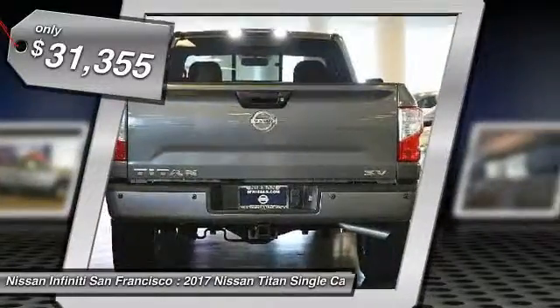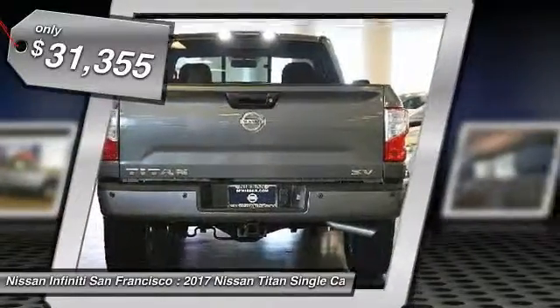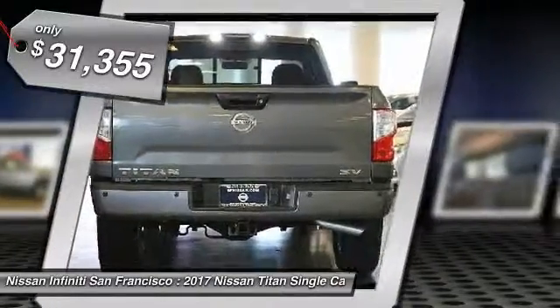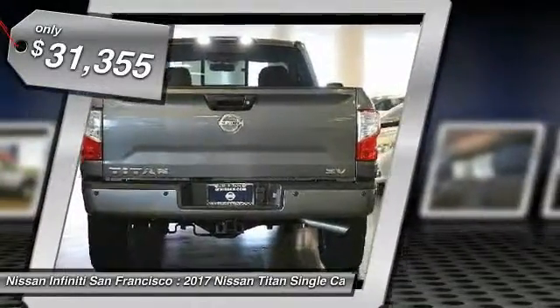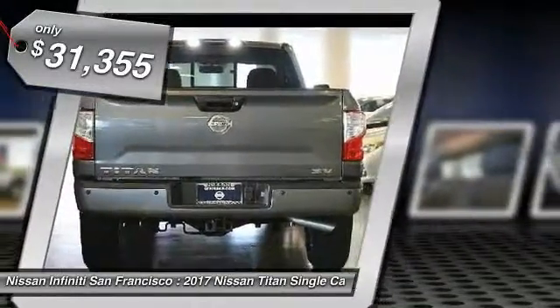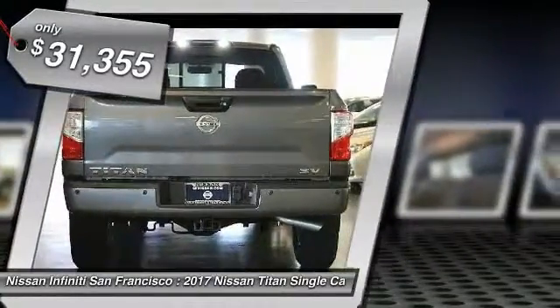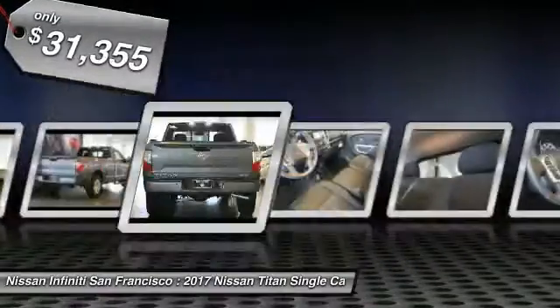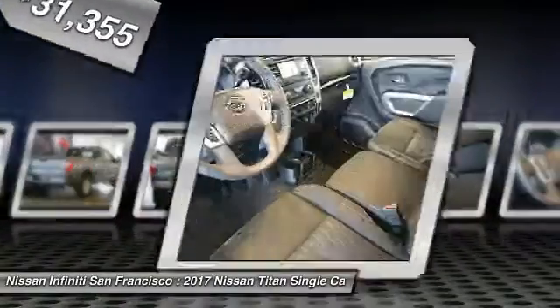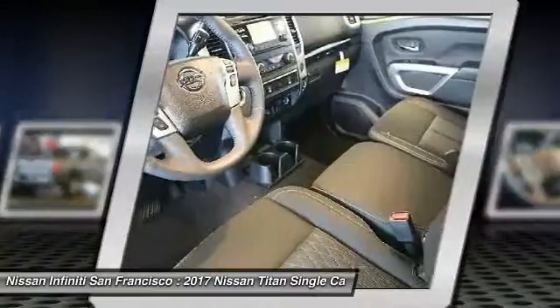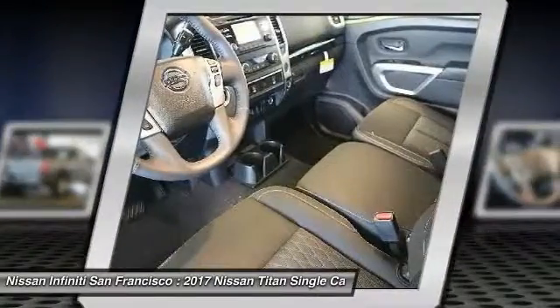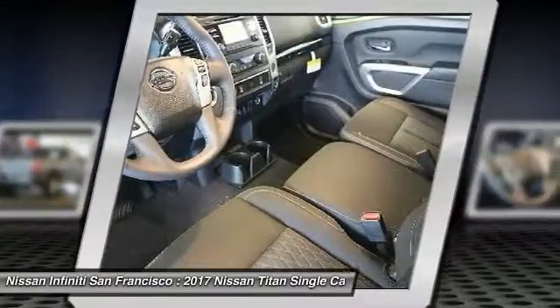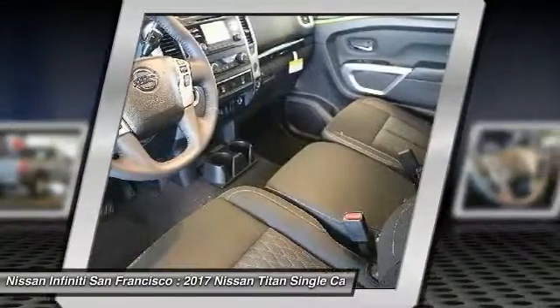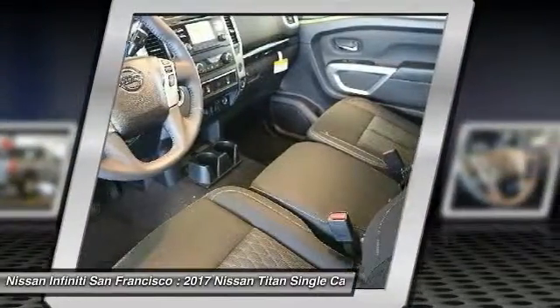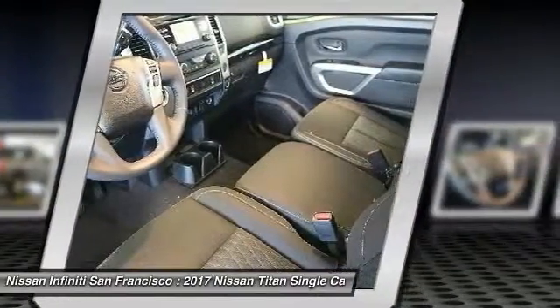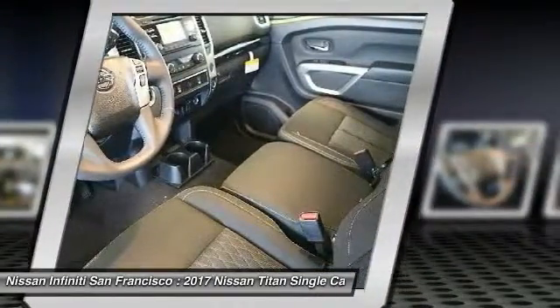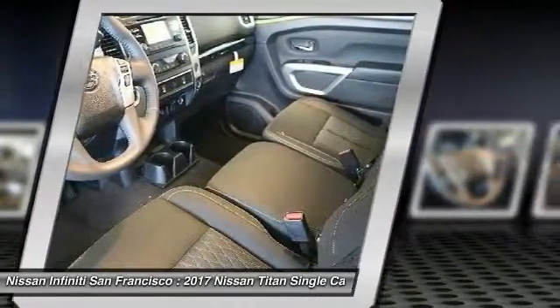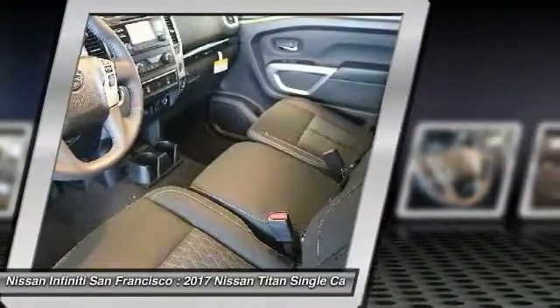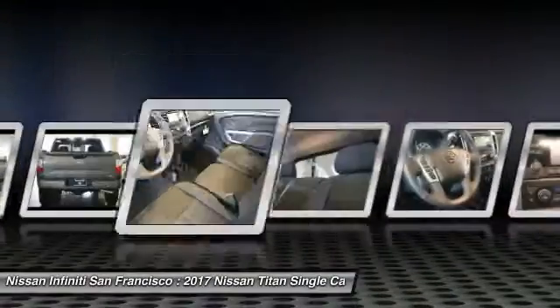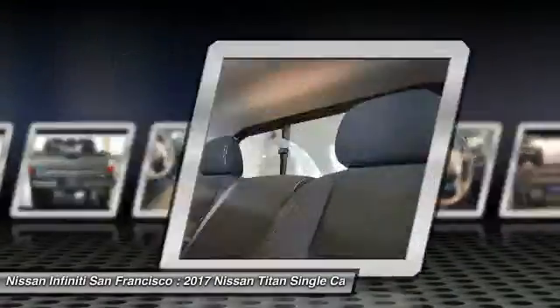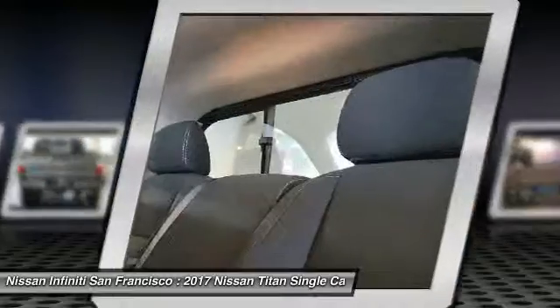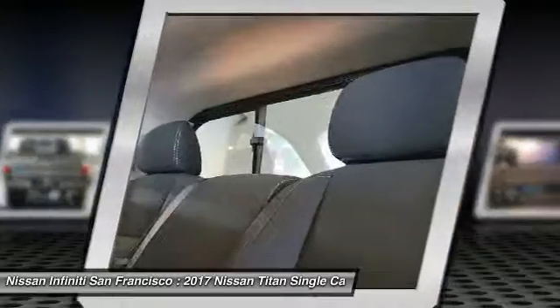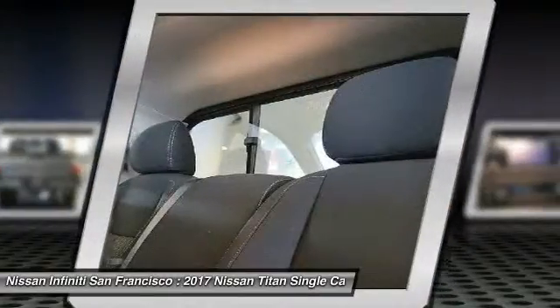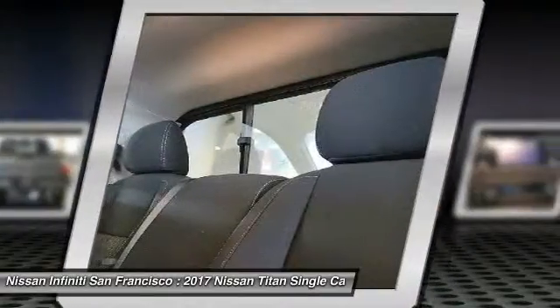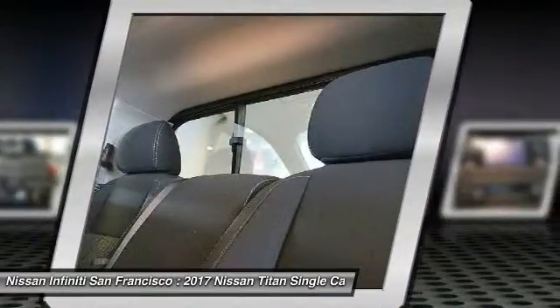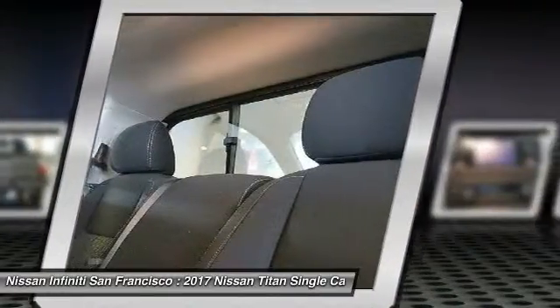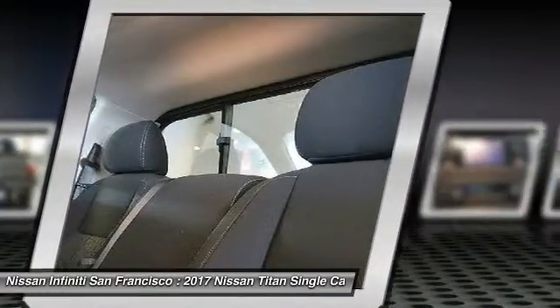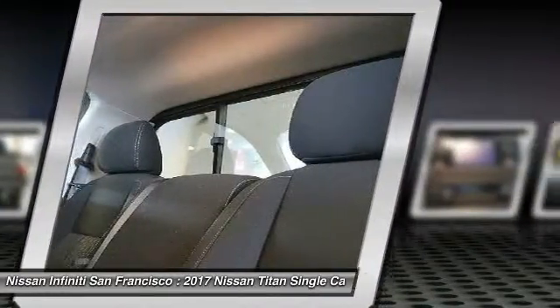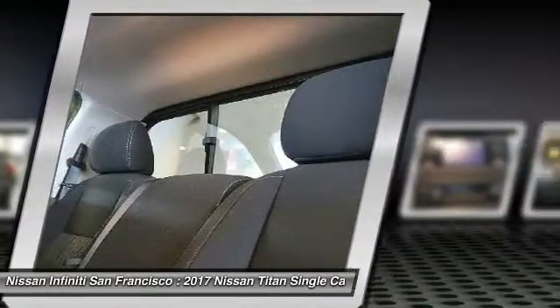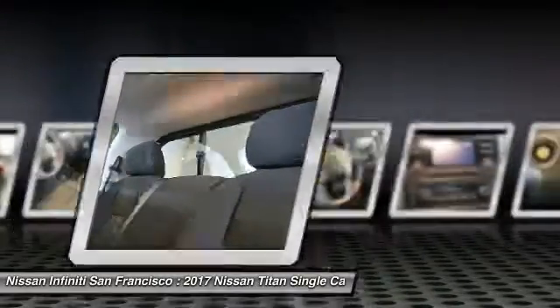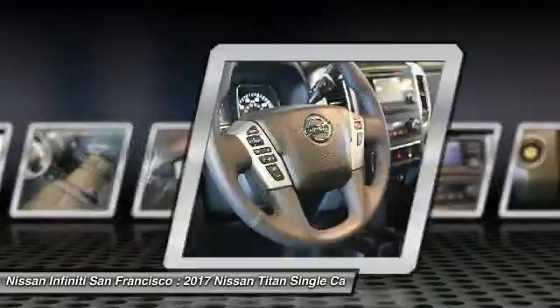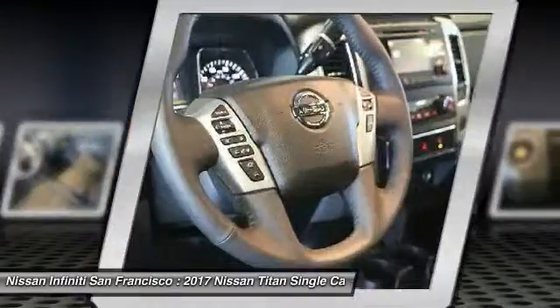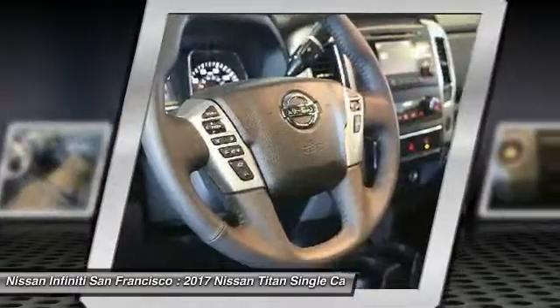Here are some of this vehicle's great options: floor mats, splash guards. Your new ride is just a phone call away.